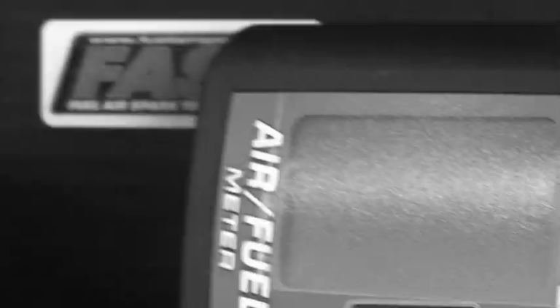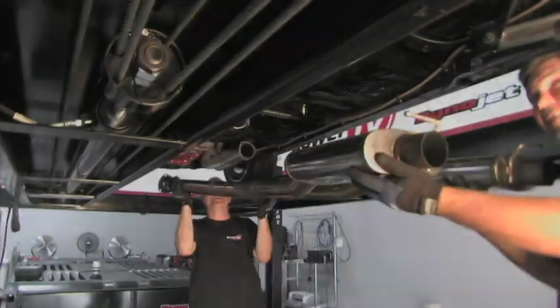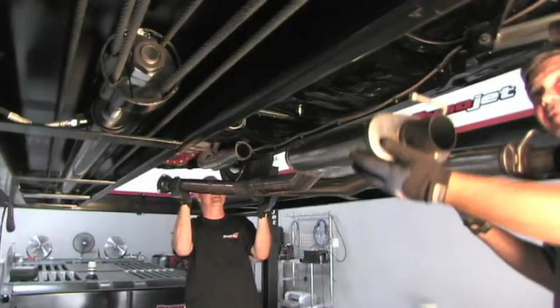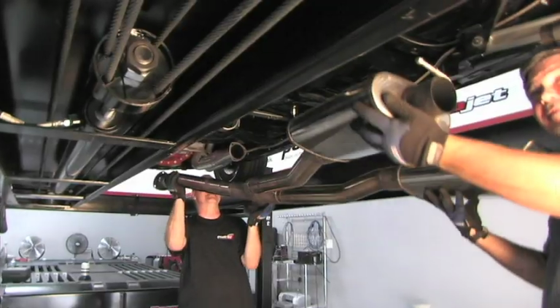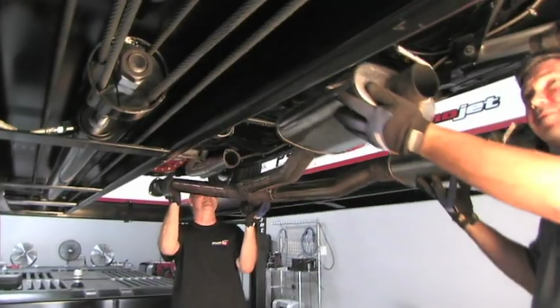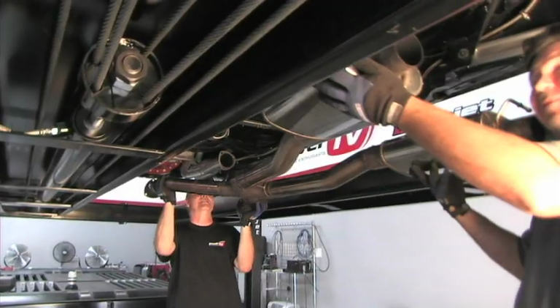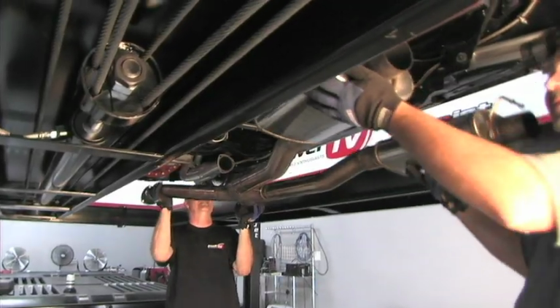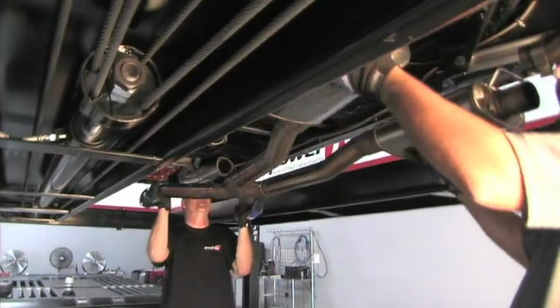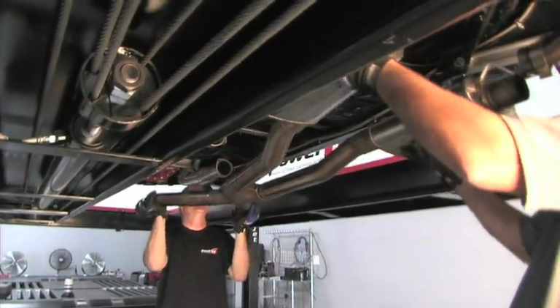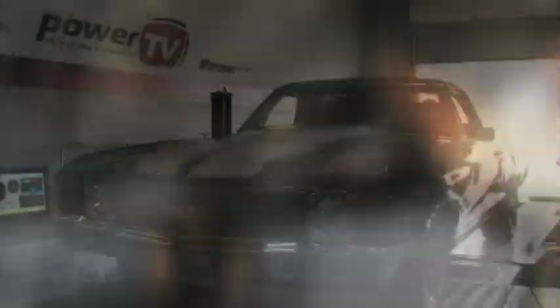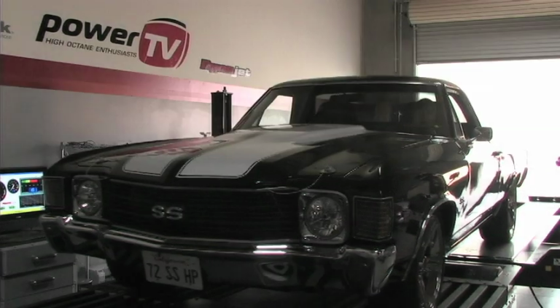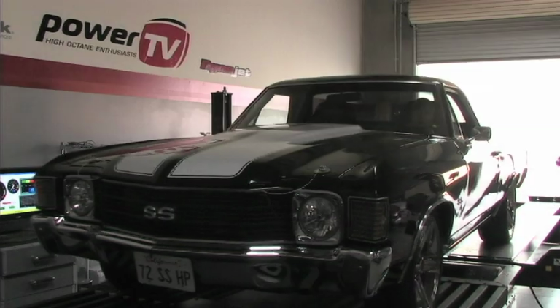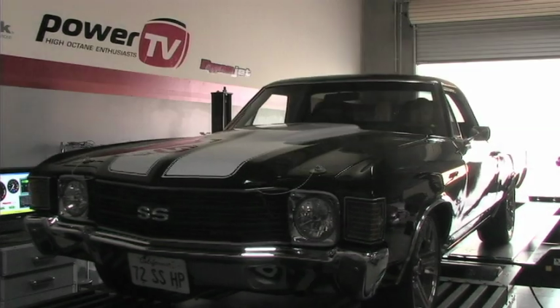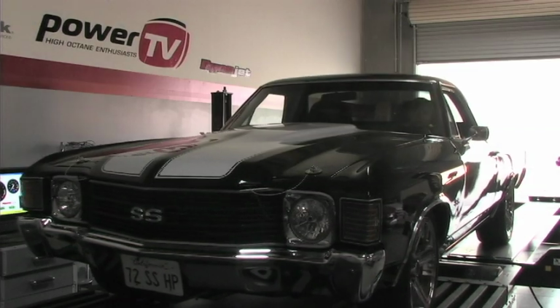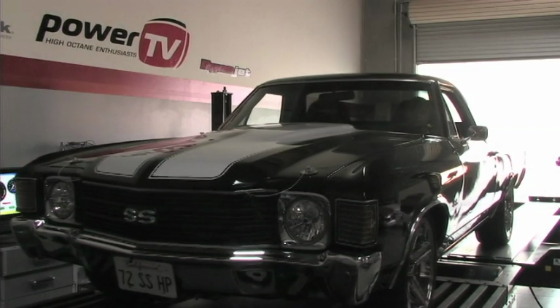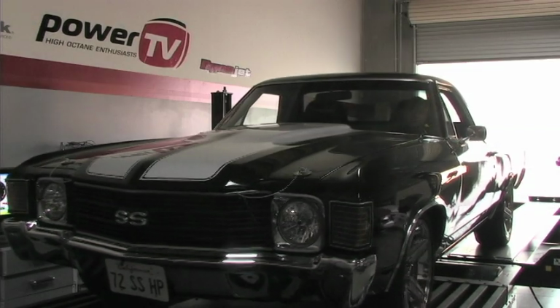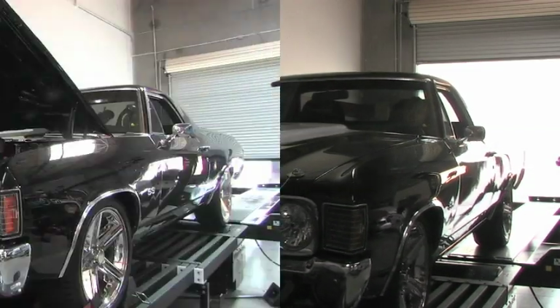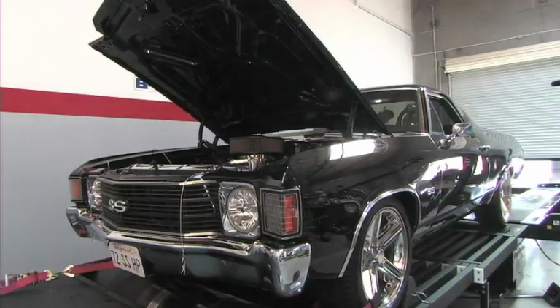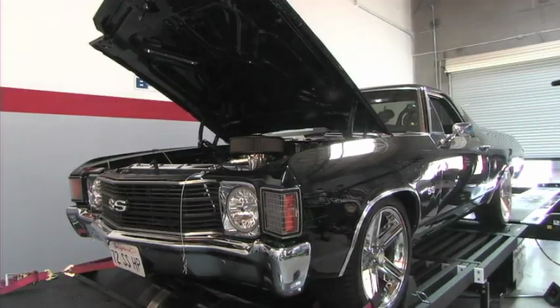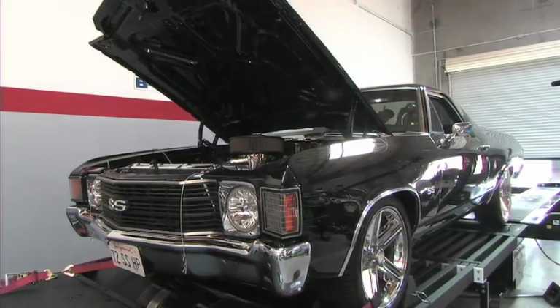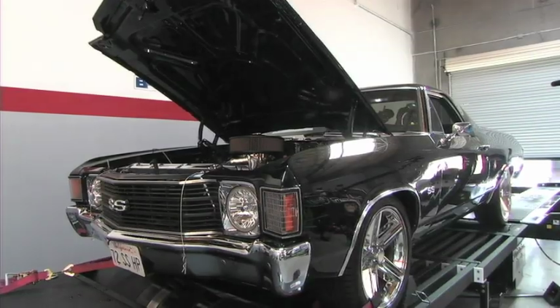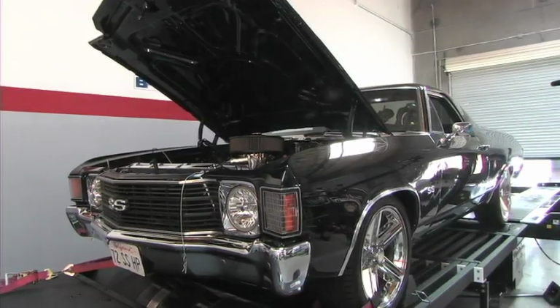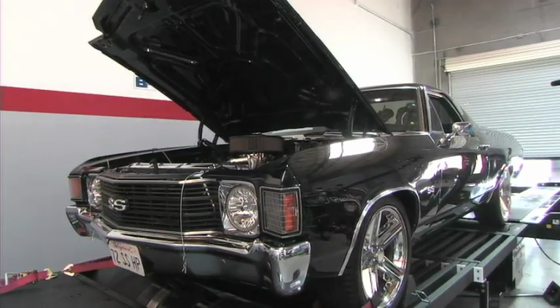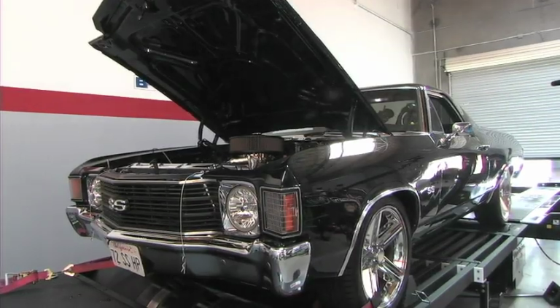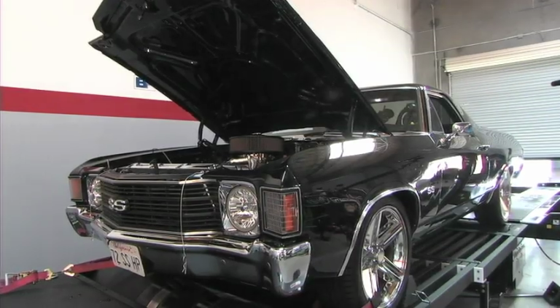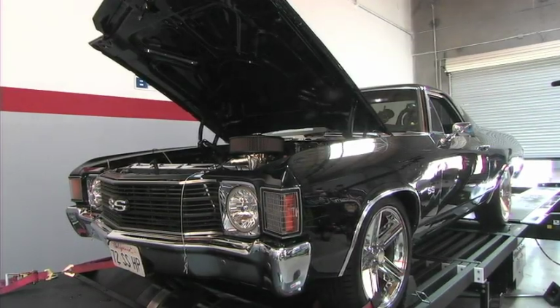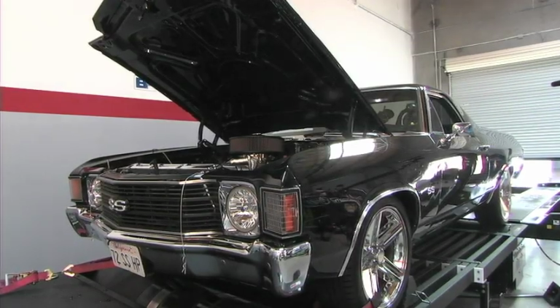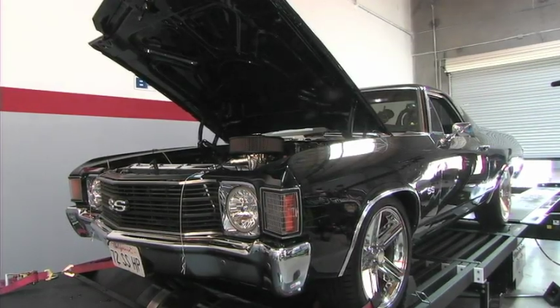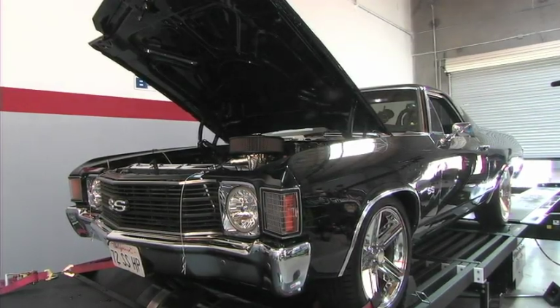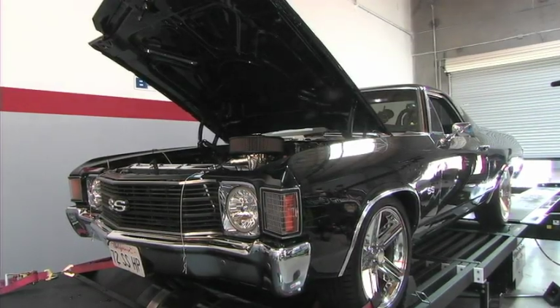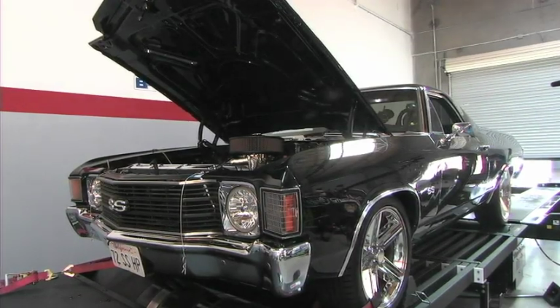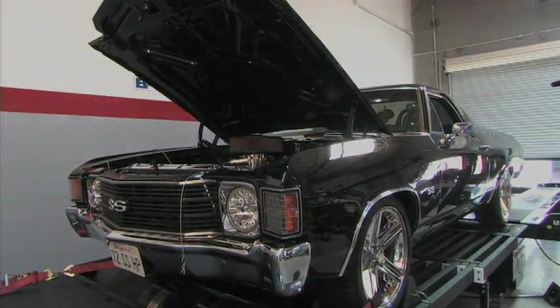And once we're finished, we're going to take you to the PowerTV Dyno to show you just how much power you can be giving up with a fully tuned engine.